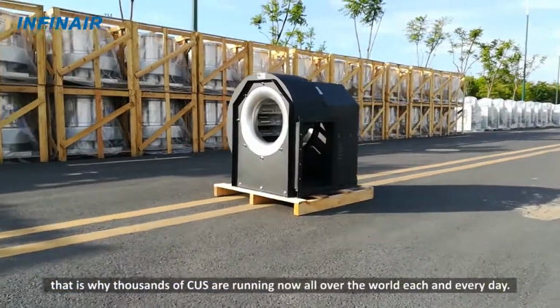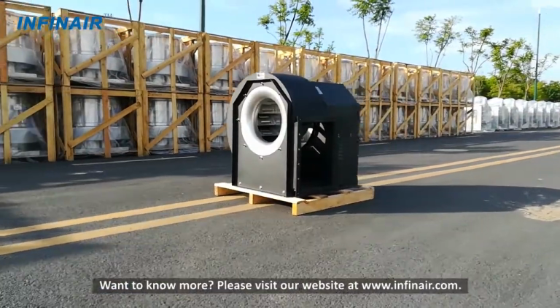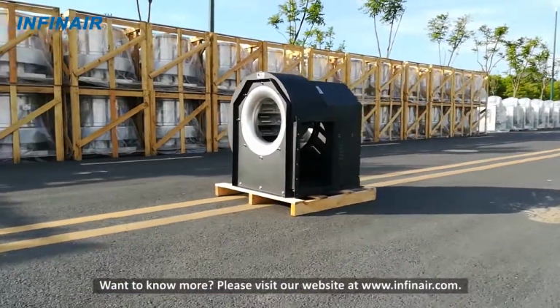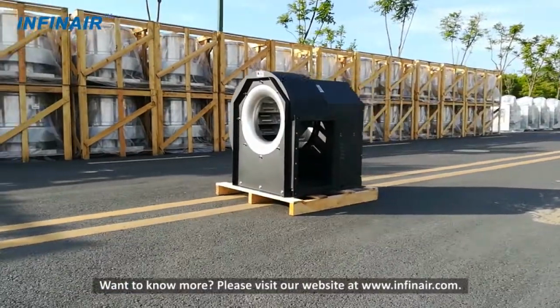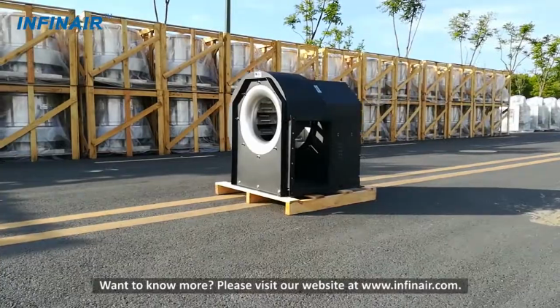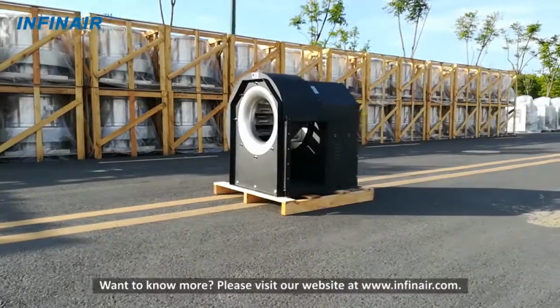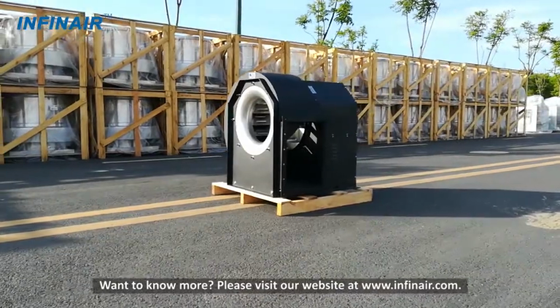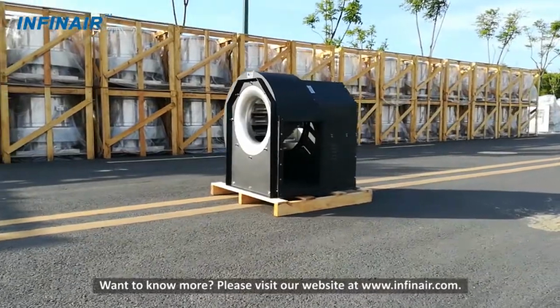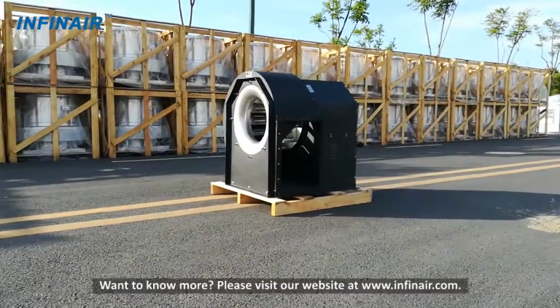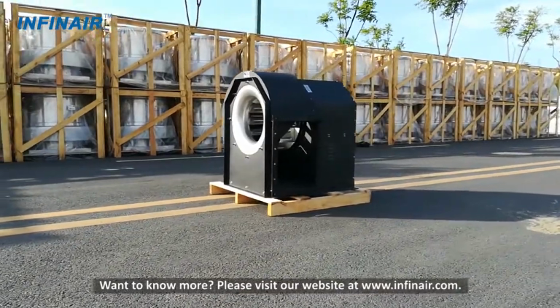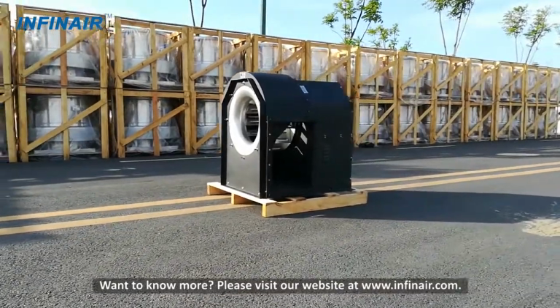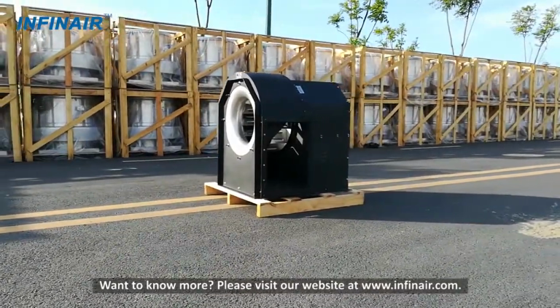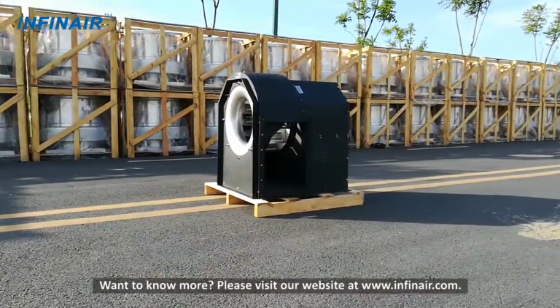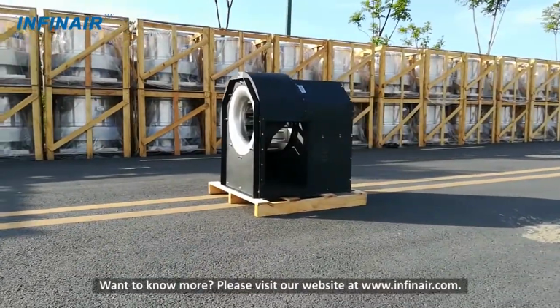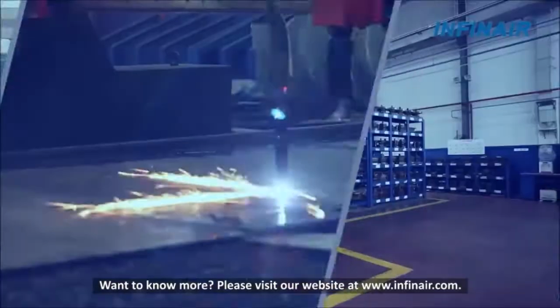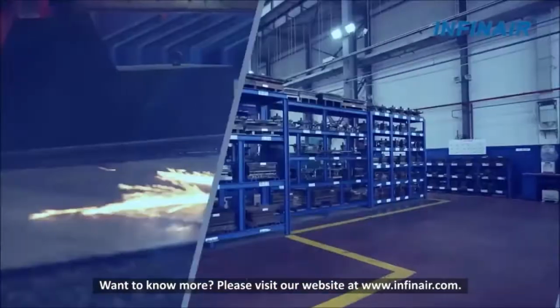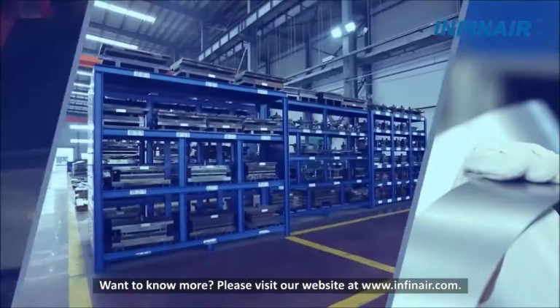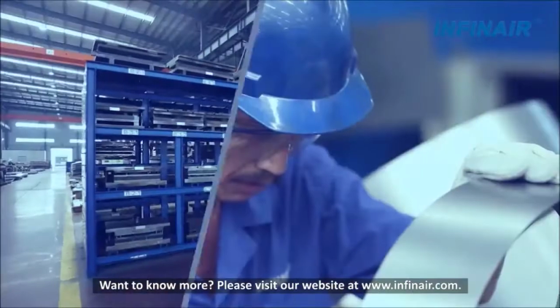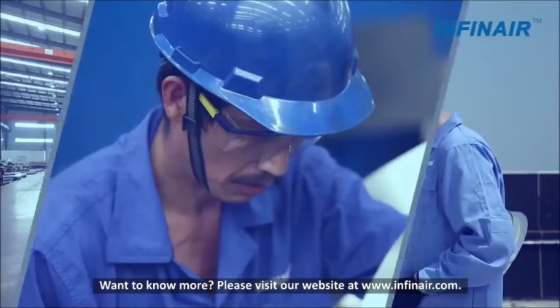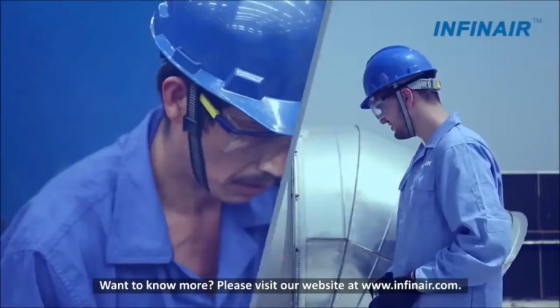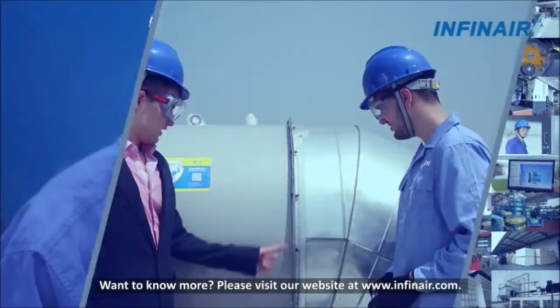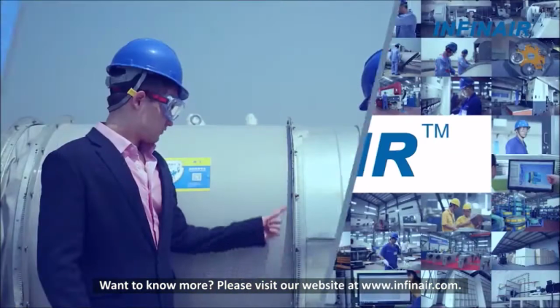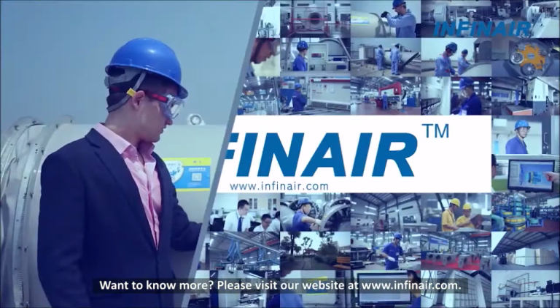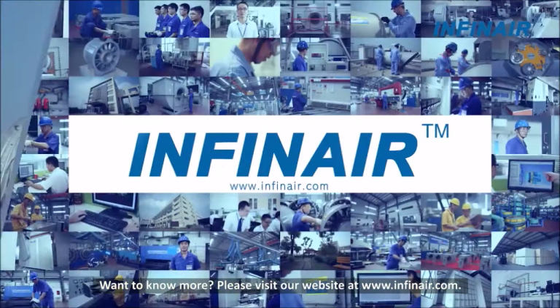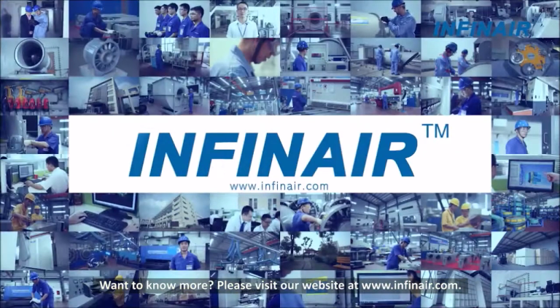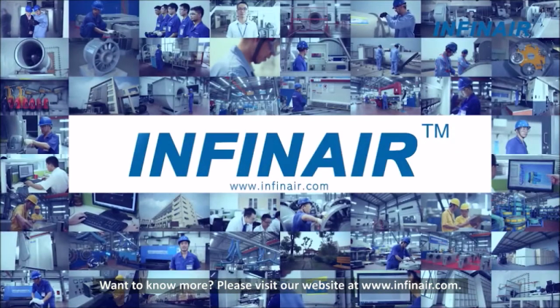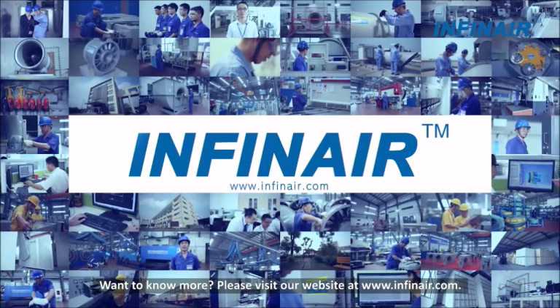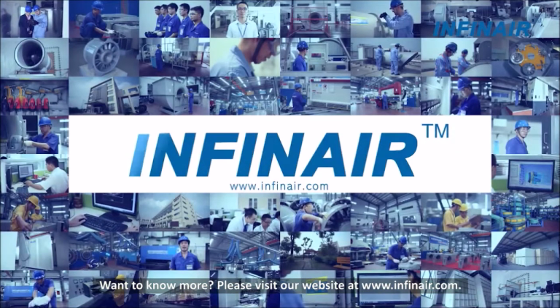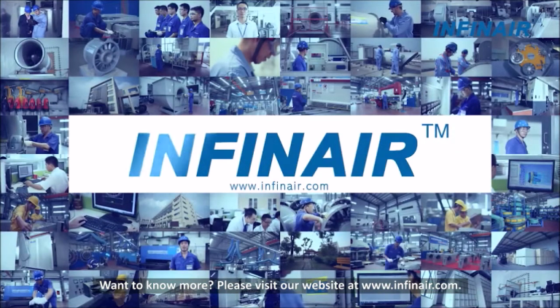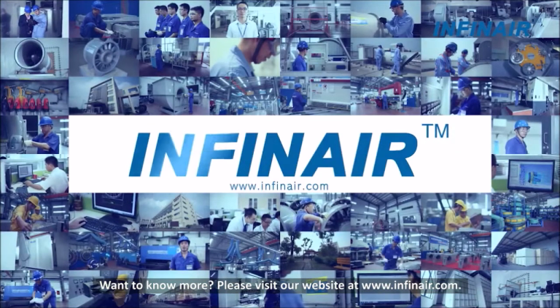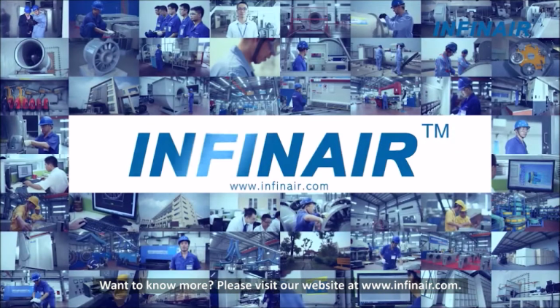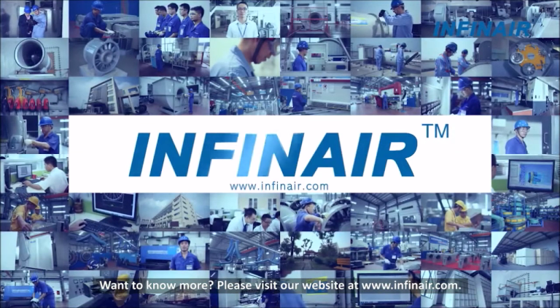Want to know more? Please visit our website at www.infinair.com.